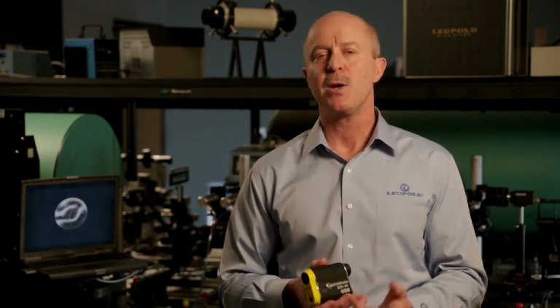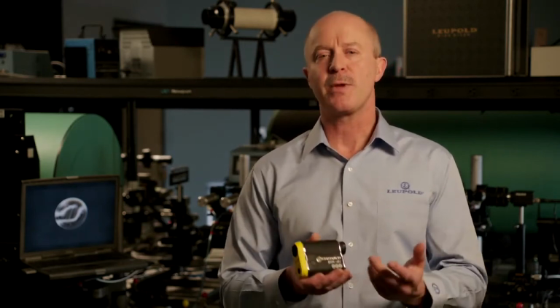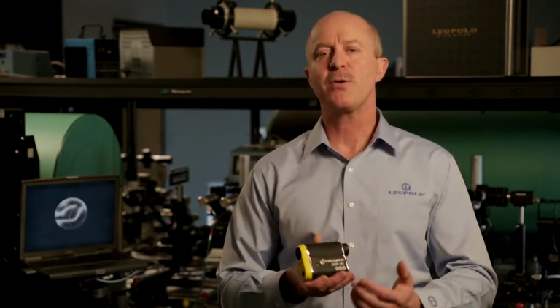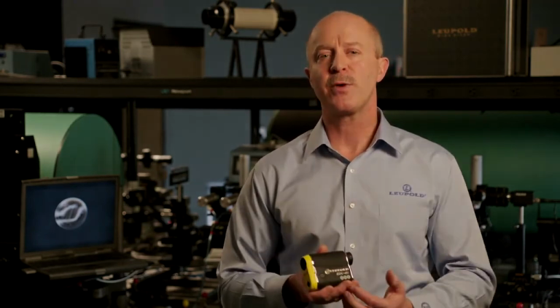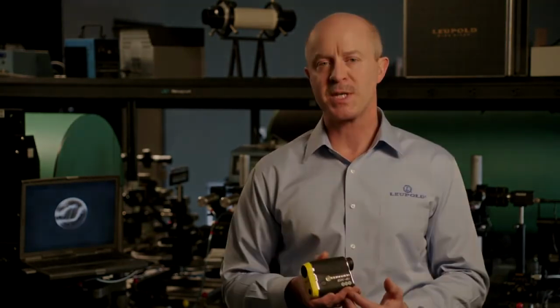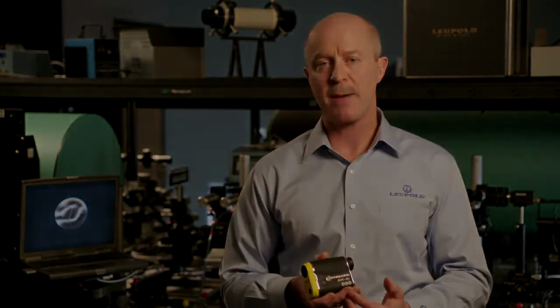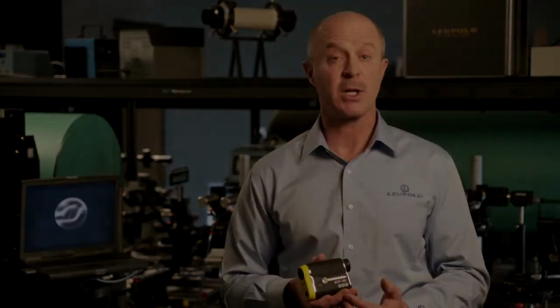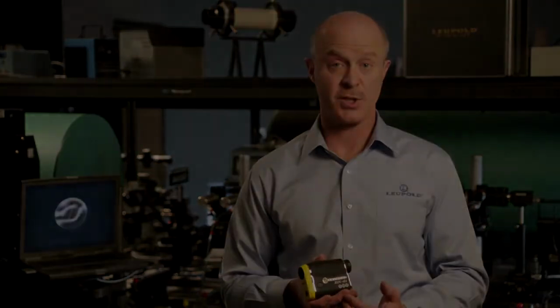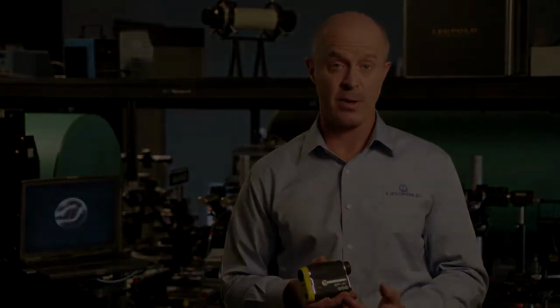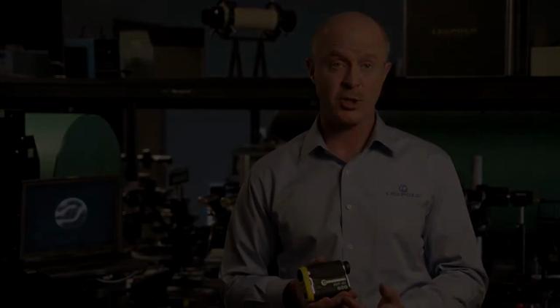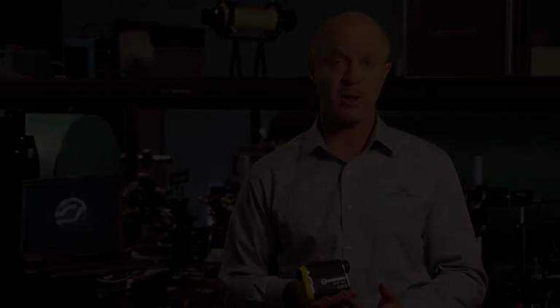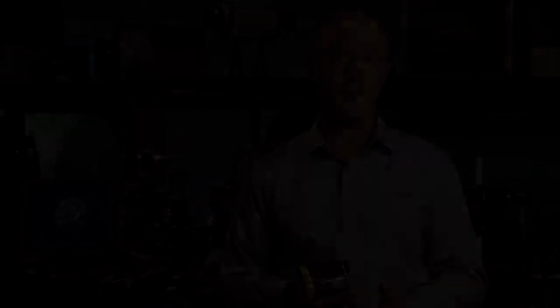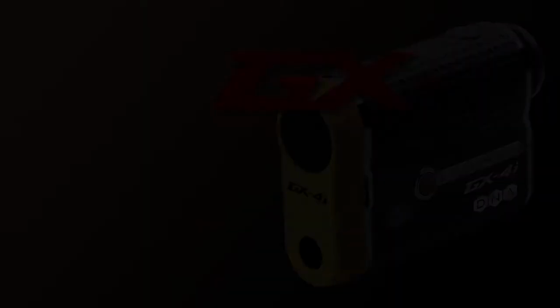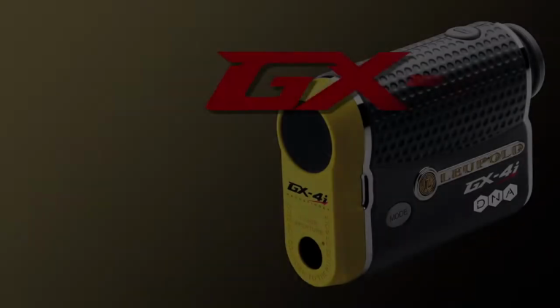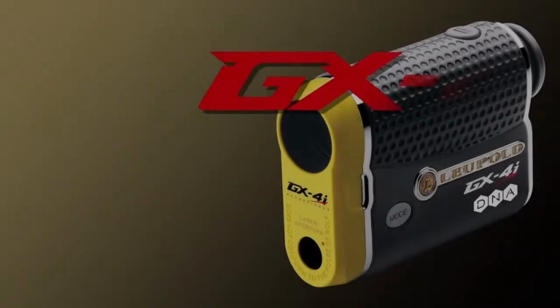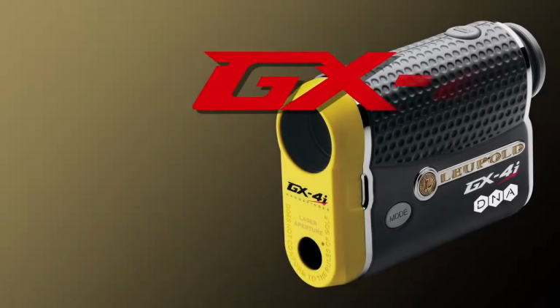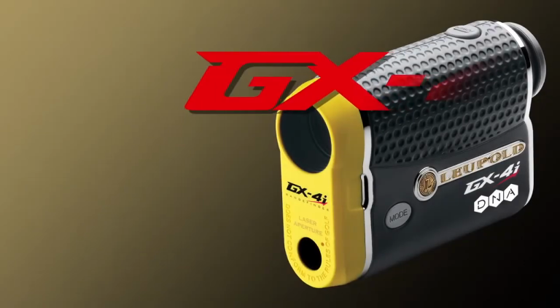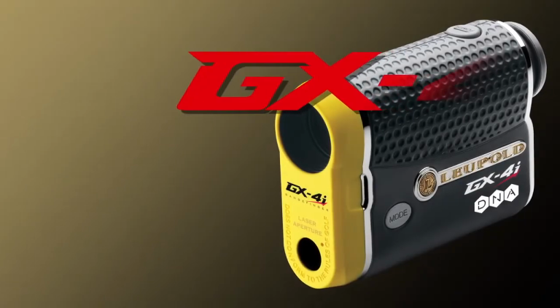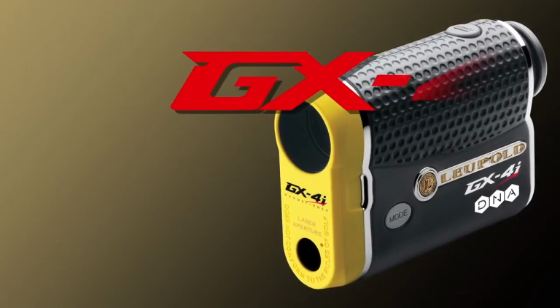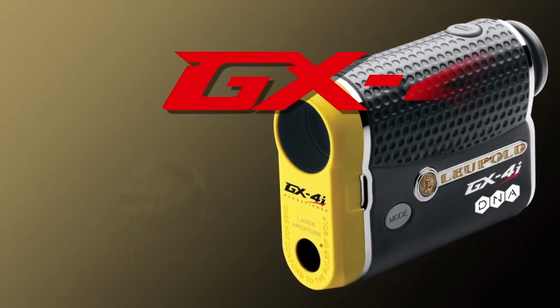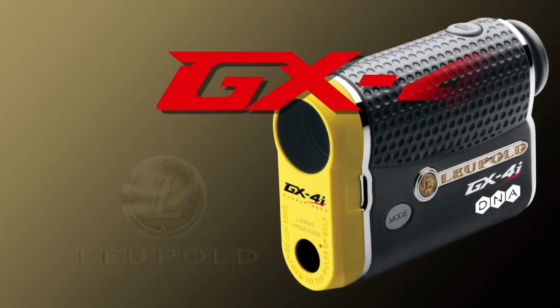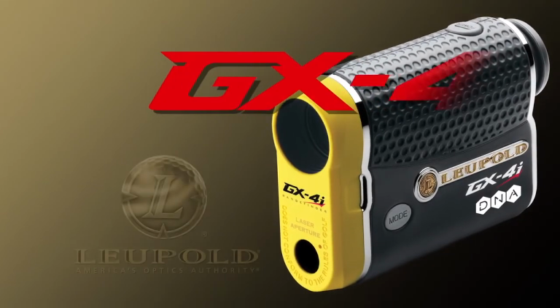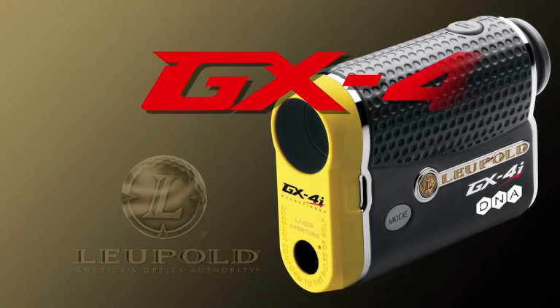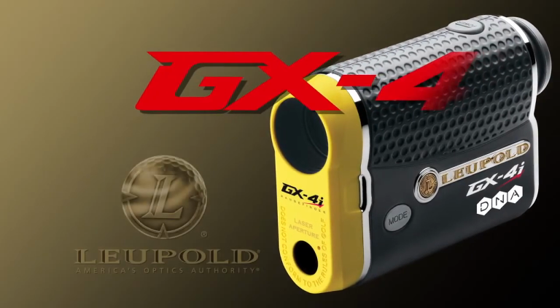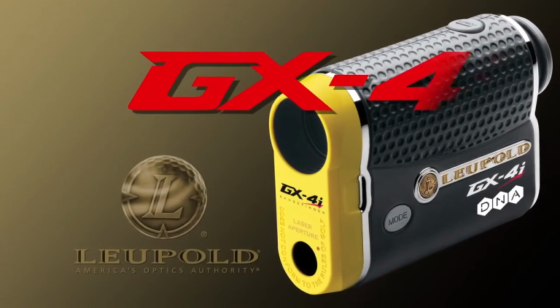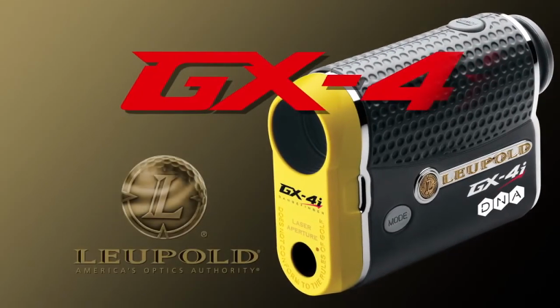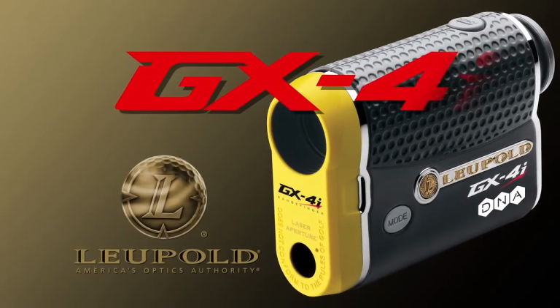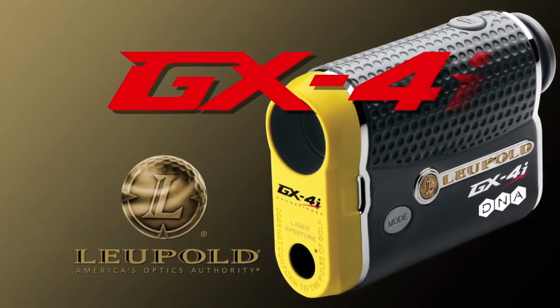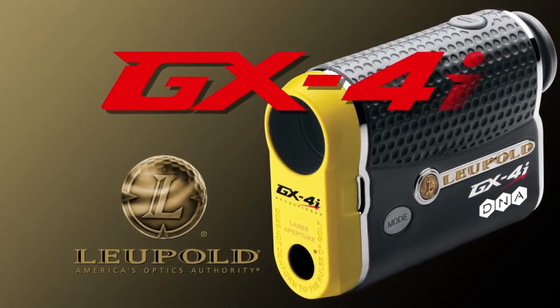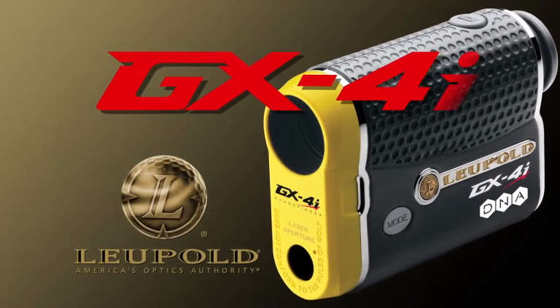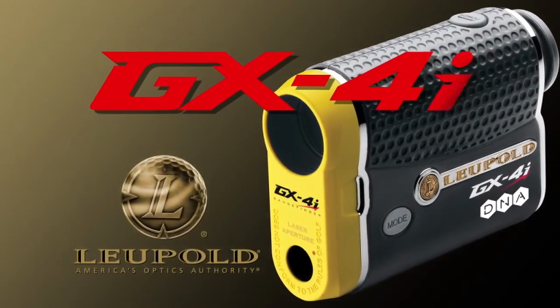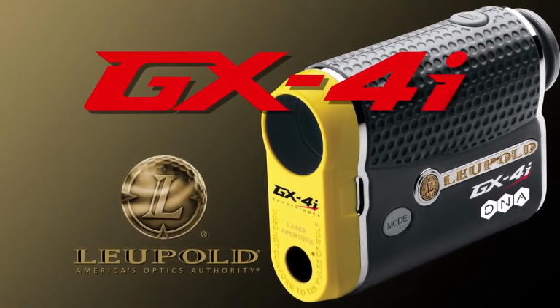Thank you for your time and consideration of our line of golf range finders from Leupold, America's Optics Authority.